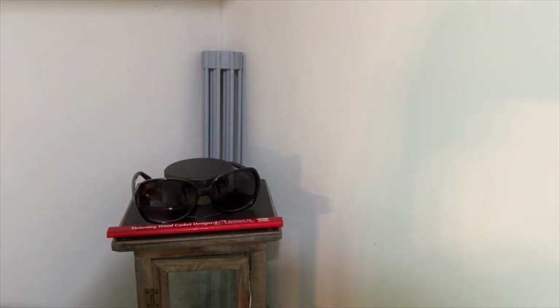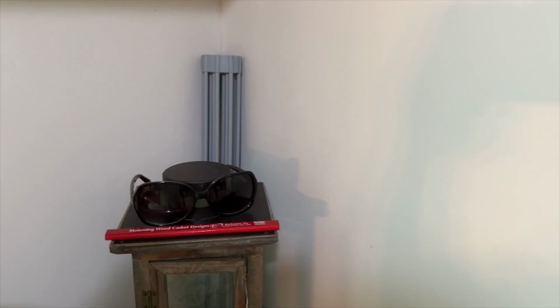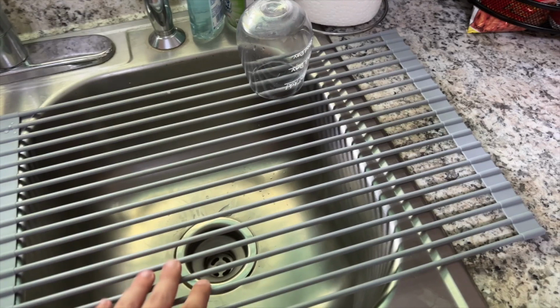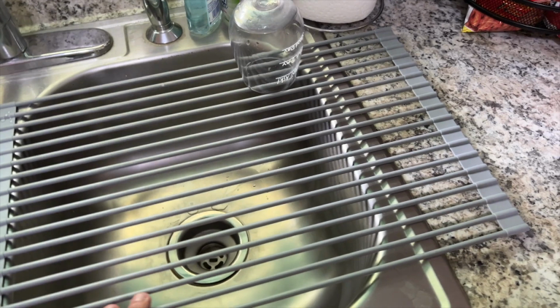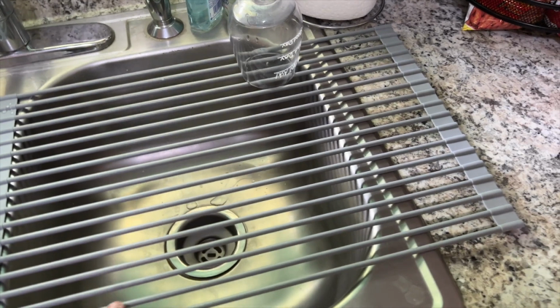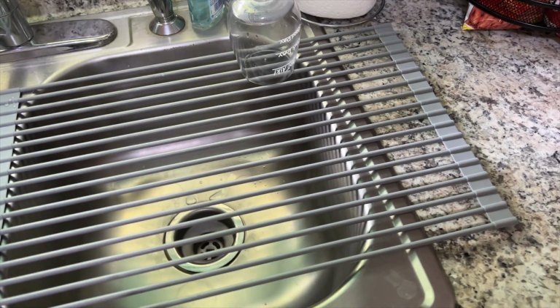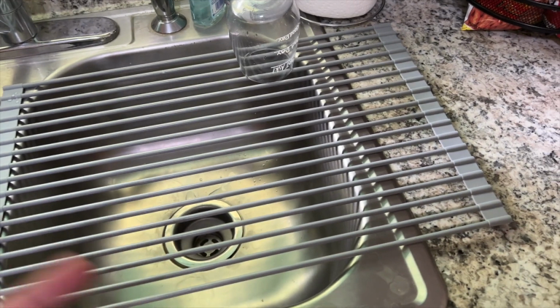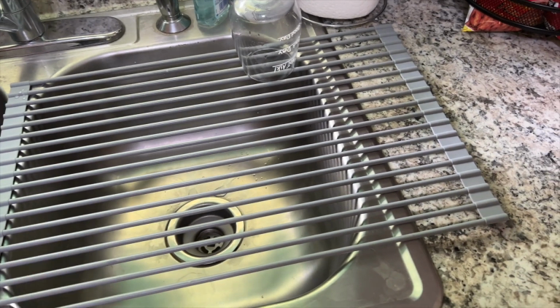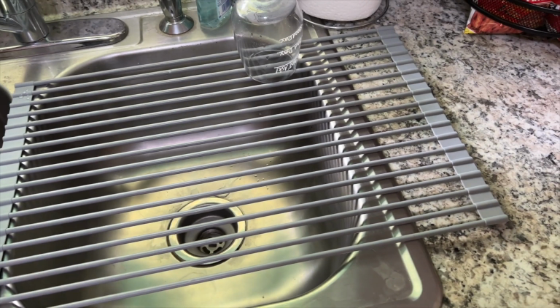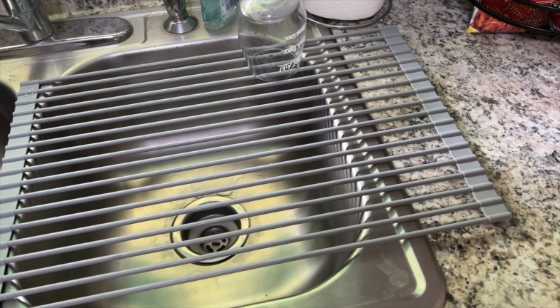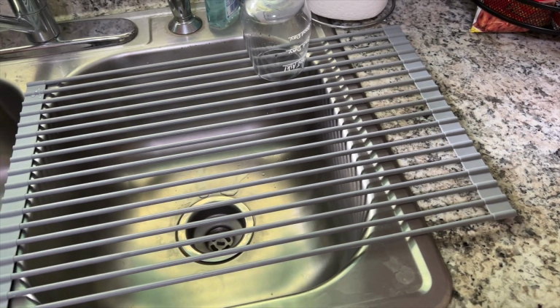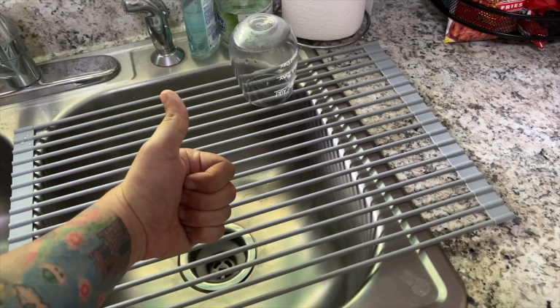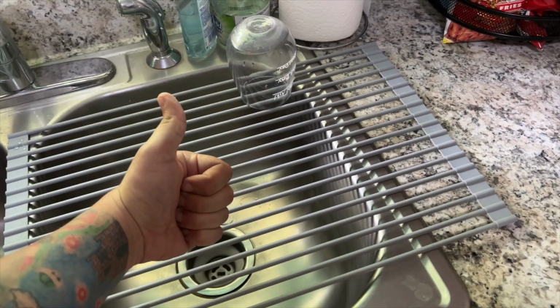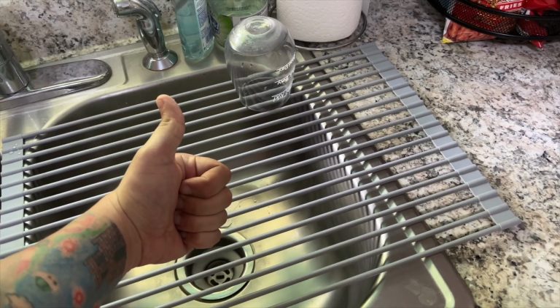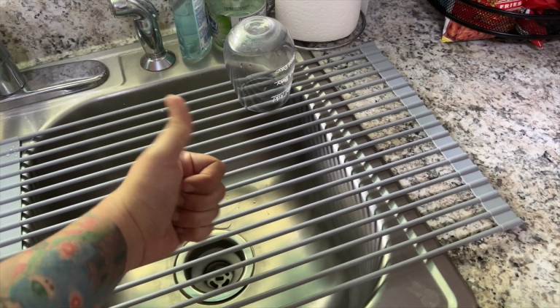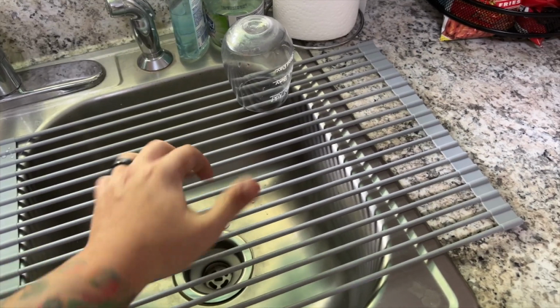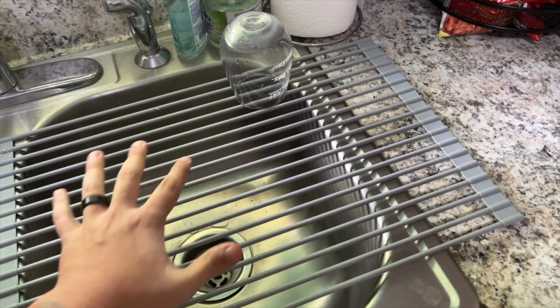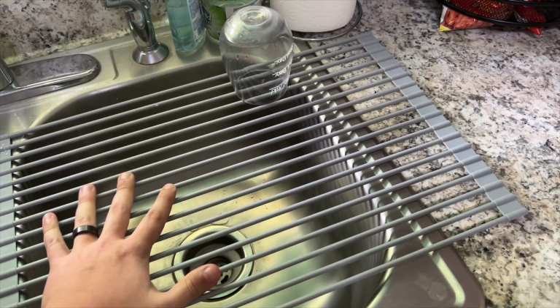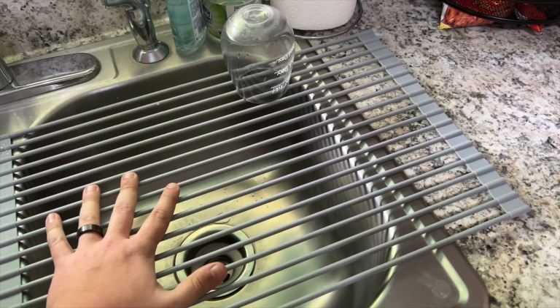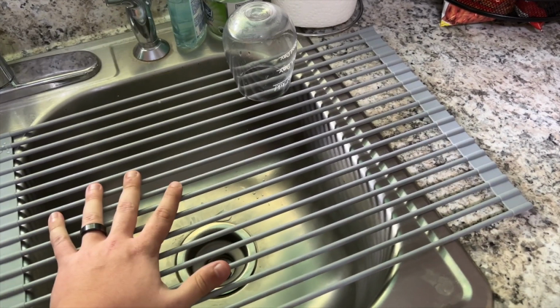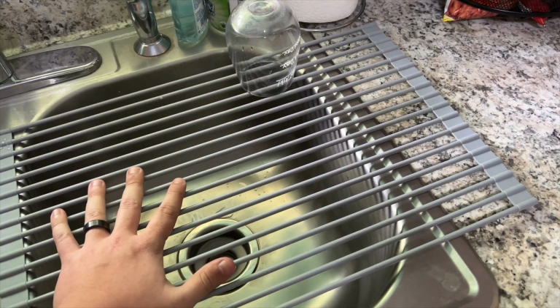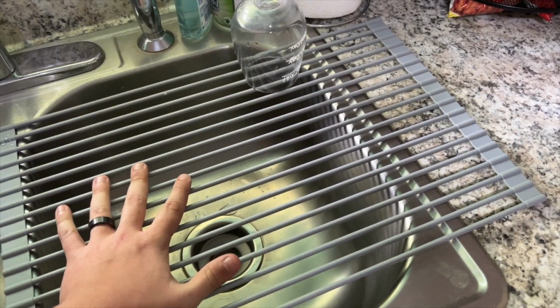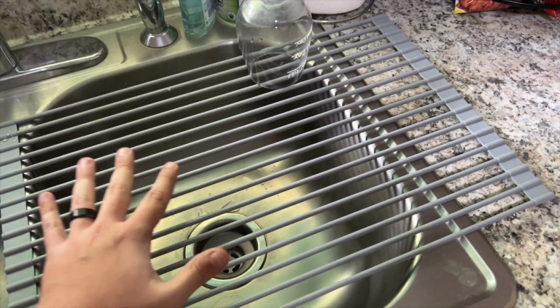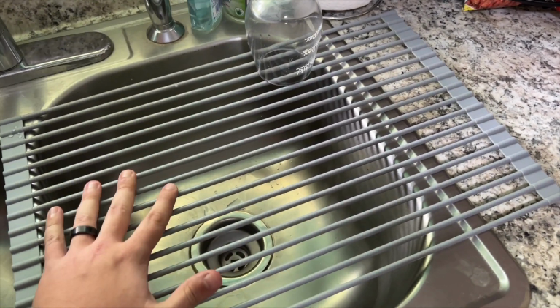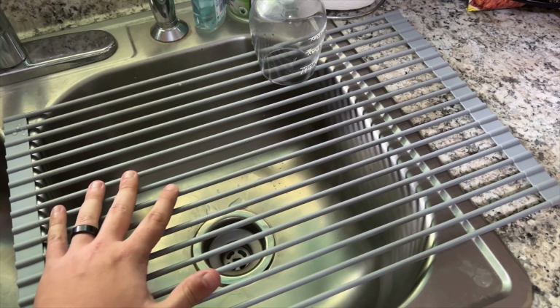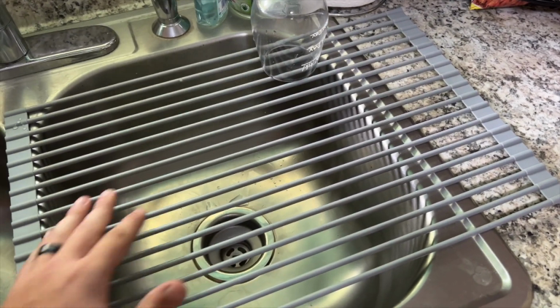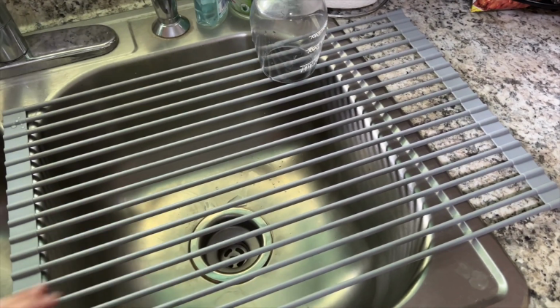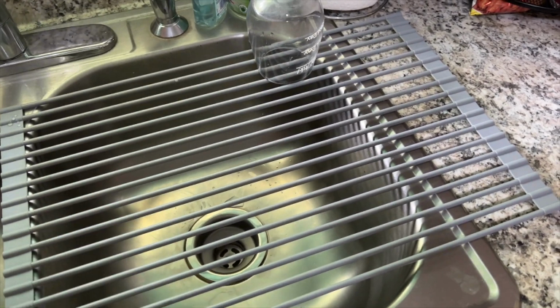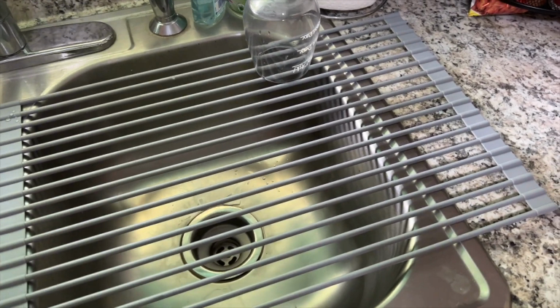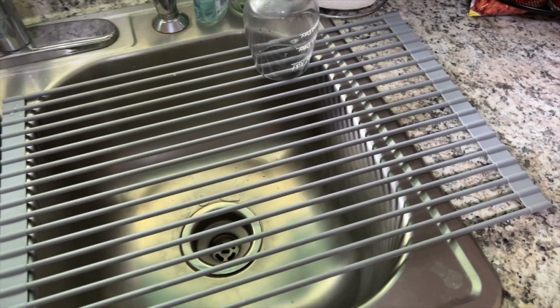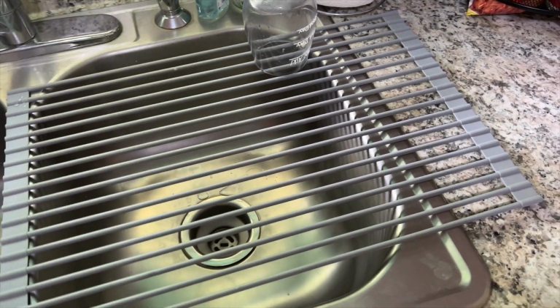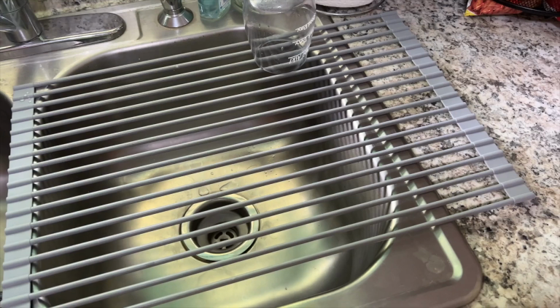Can't complain — two thumbs up, really like it. Thanks to the company for sending it to me. We'll see you in the next one.